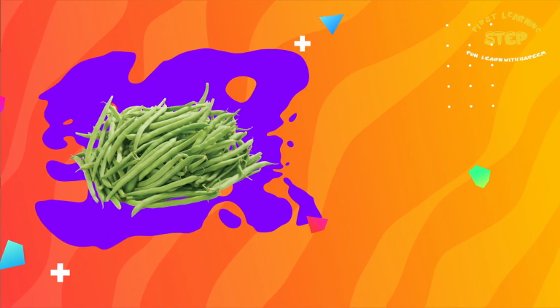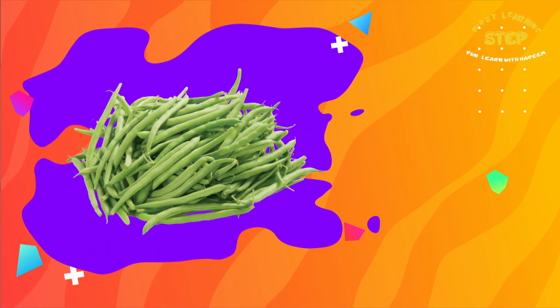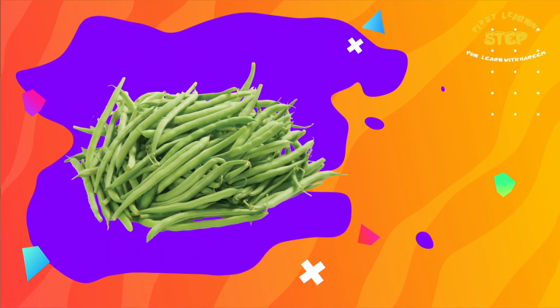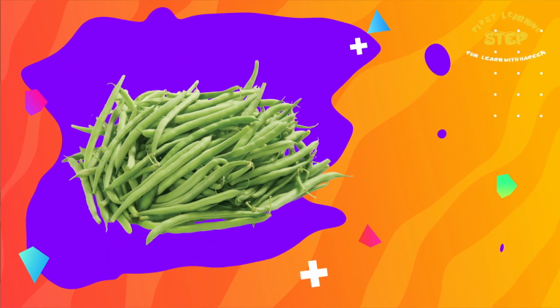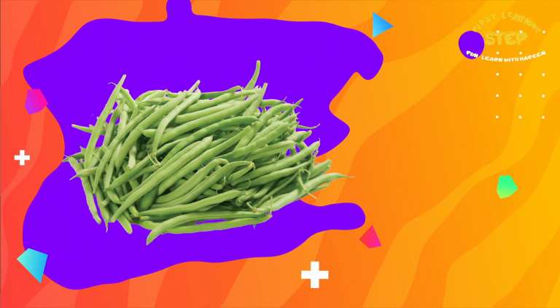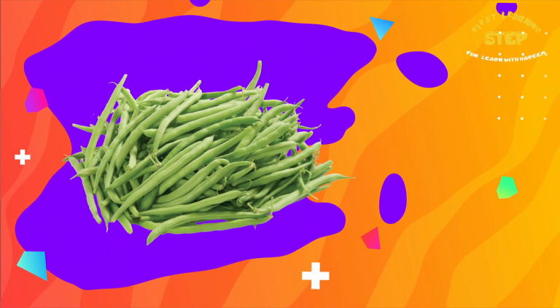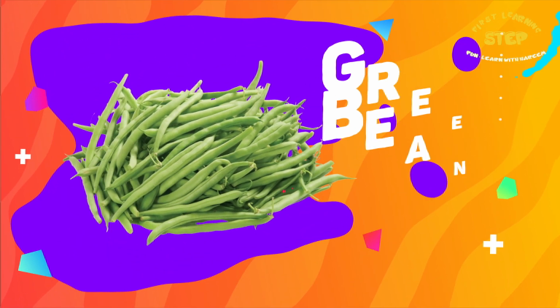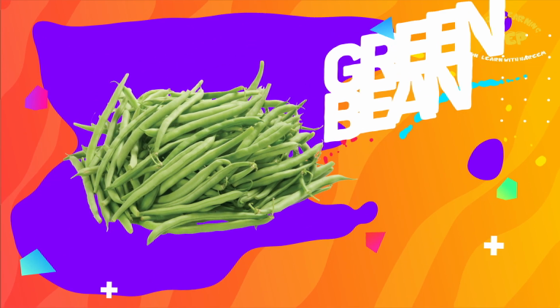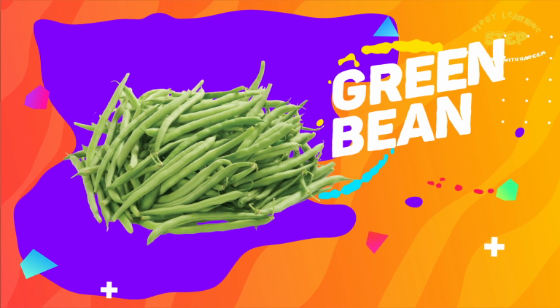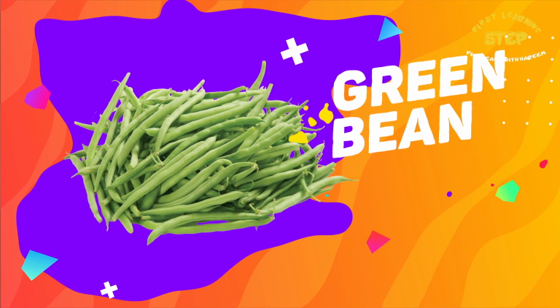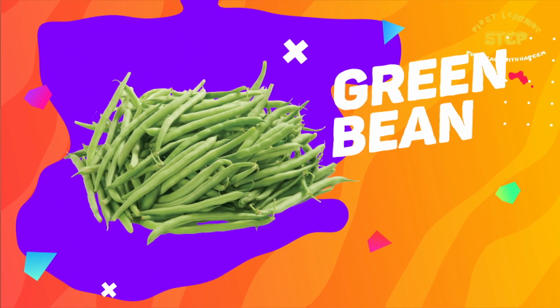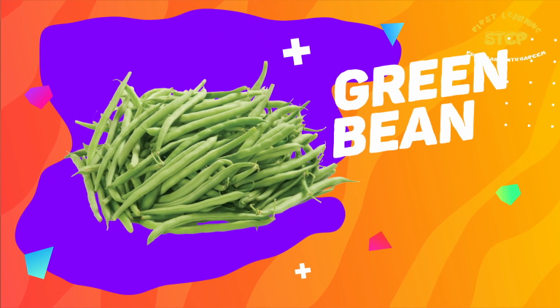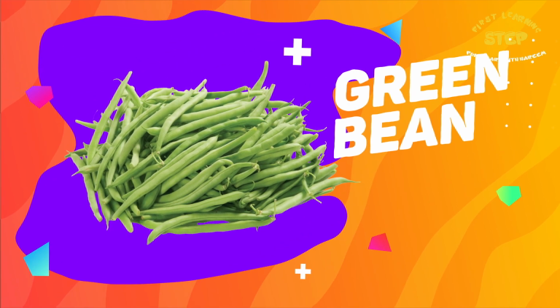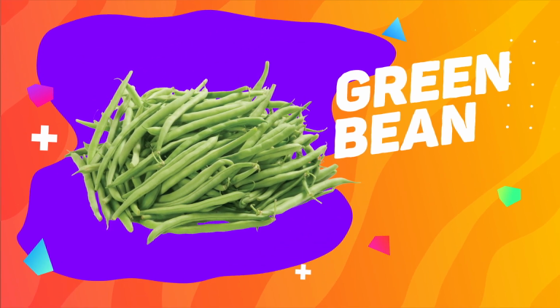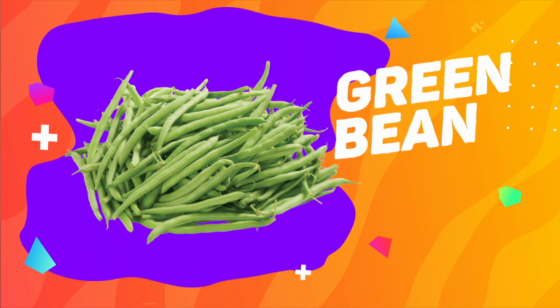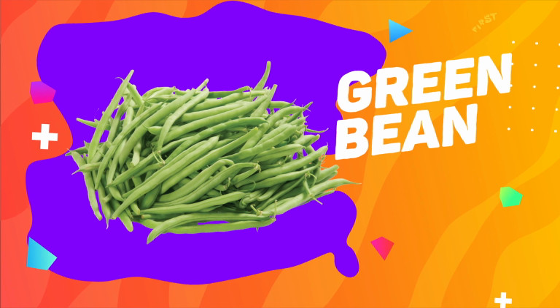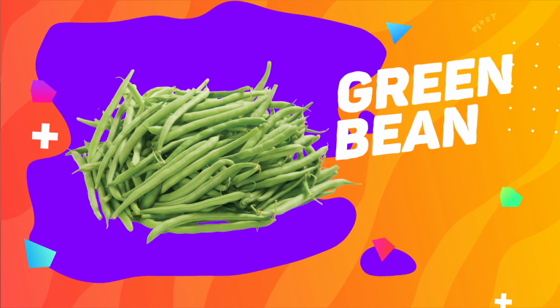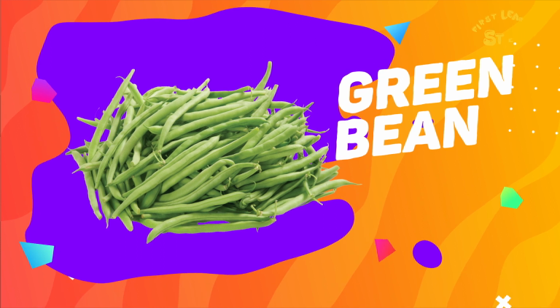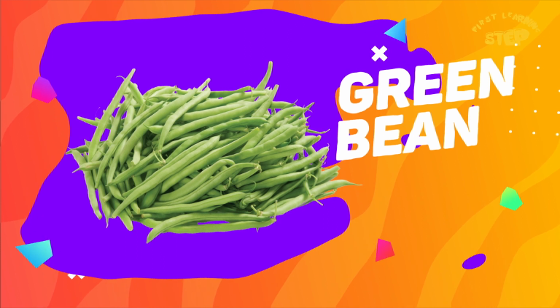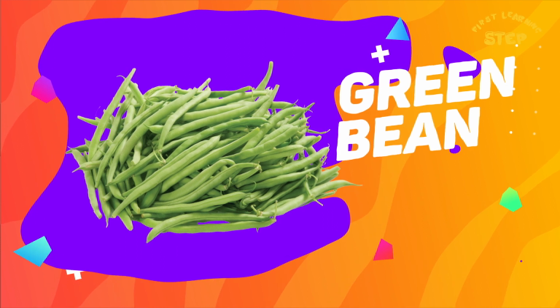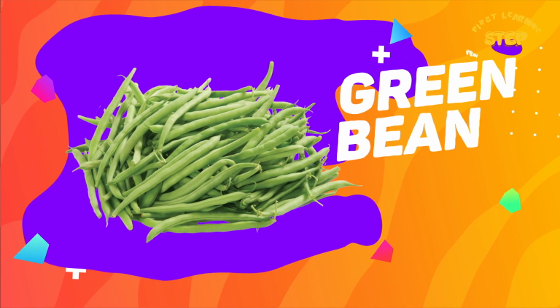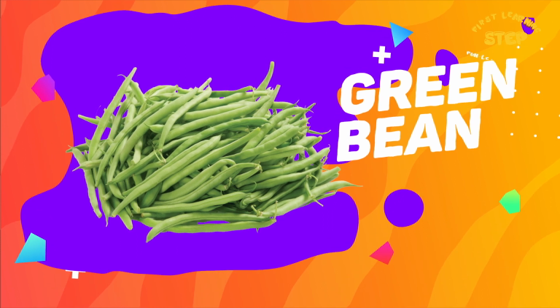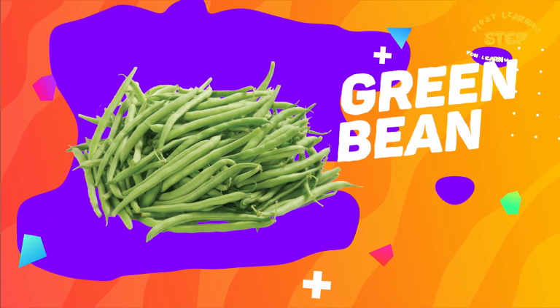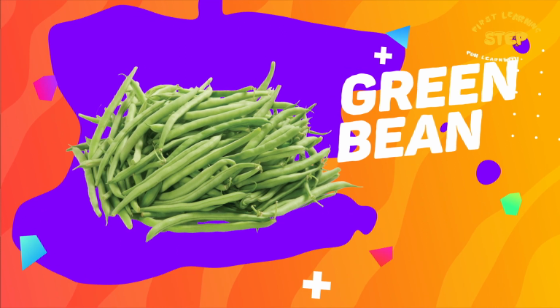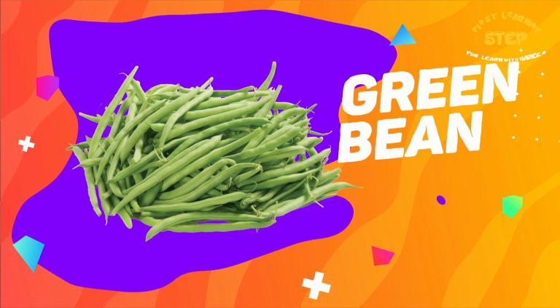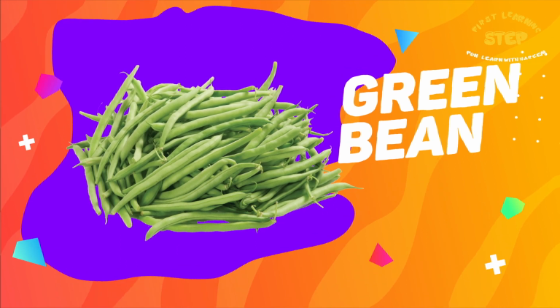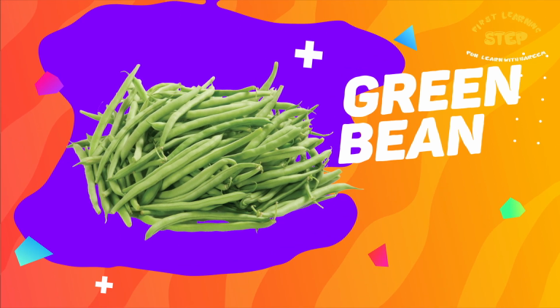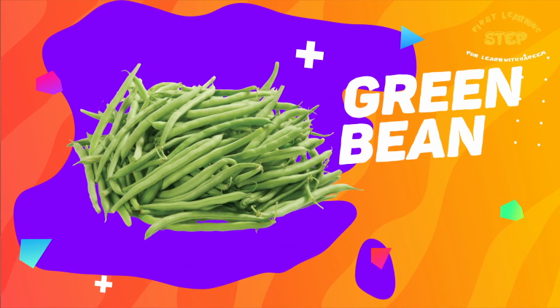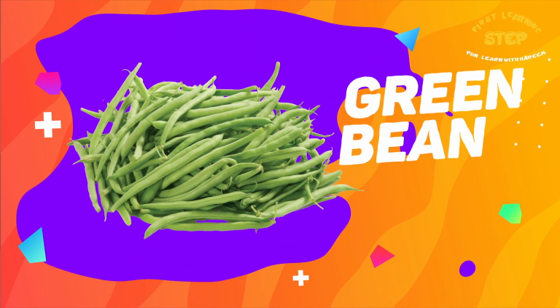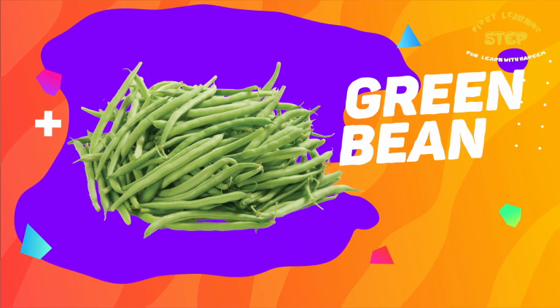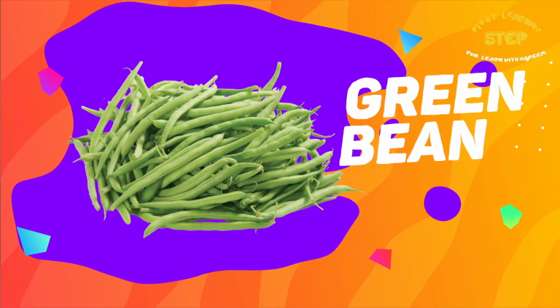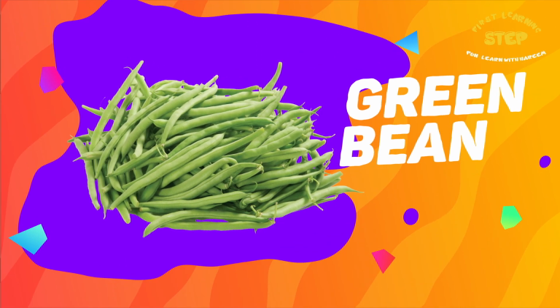Green beans. These are green beans. Green beans are a good source of calcium and fiber.